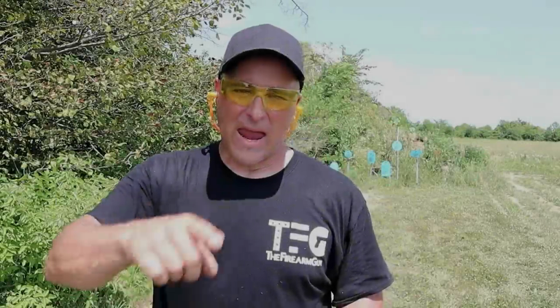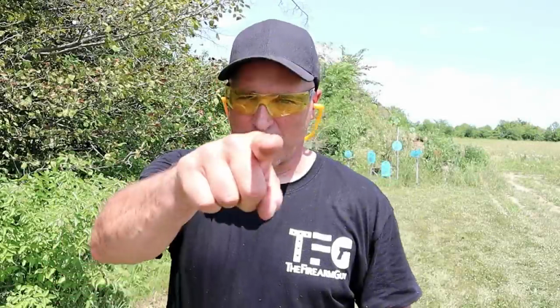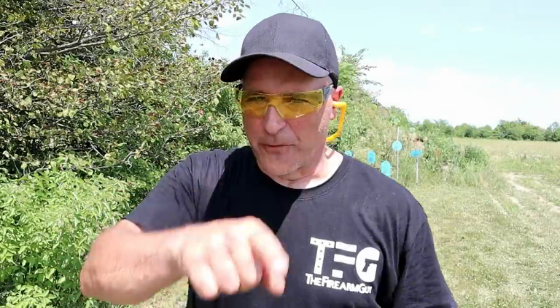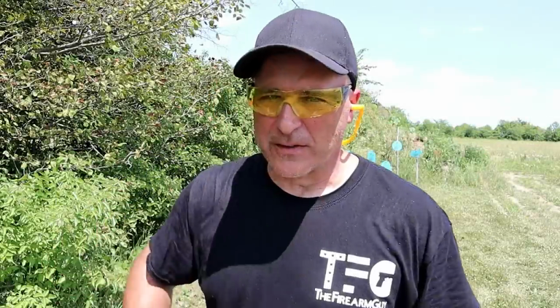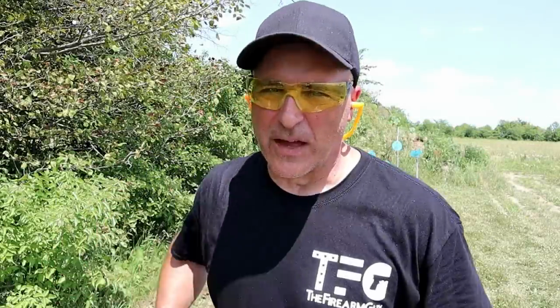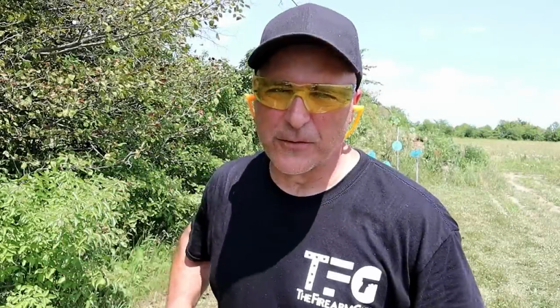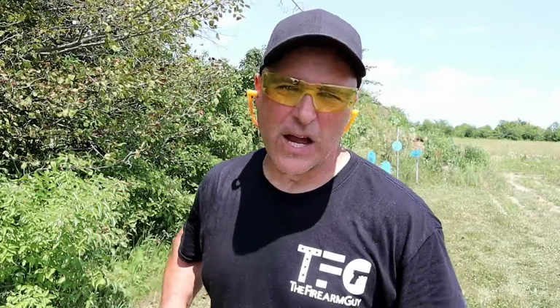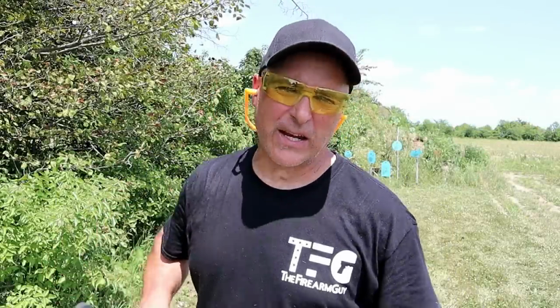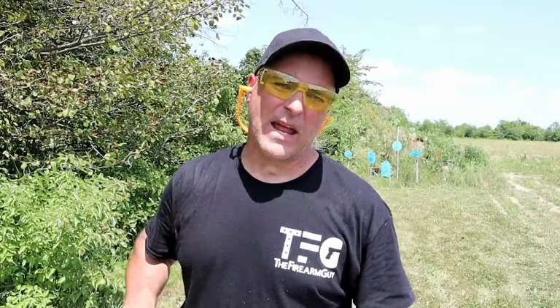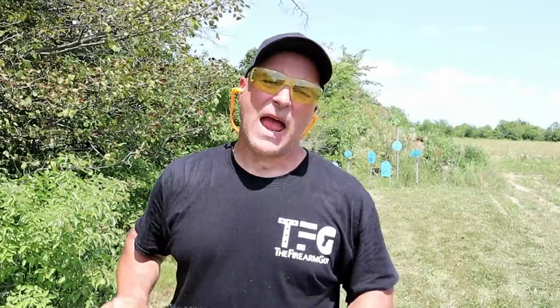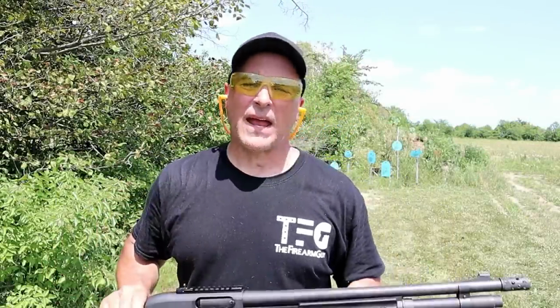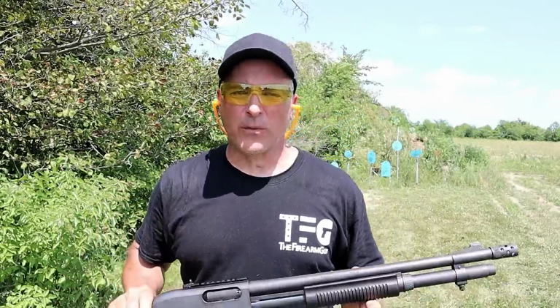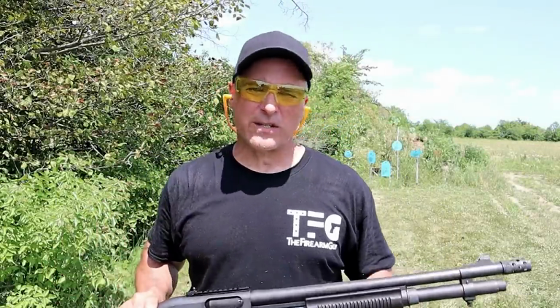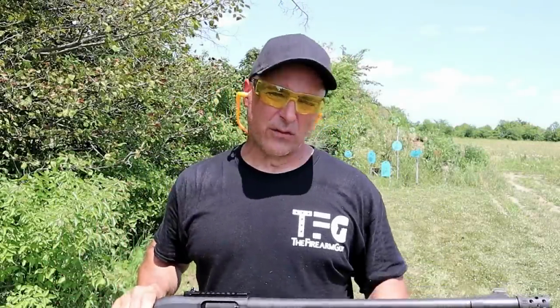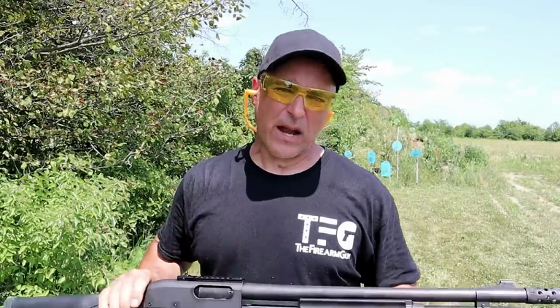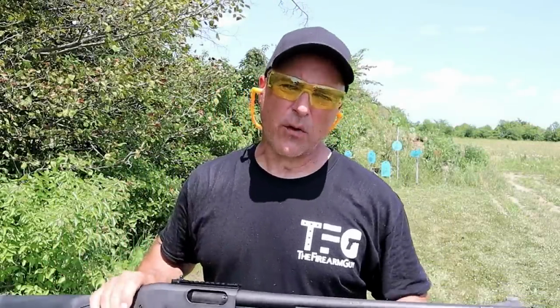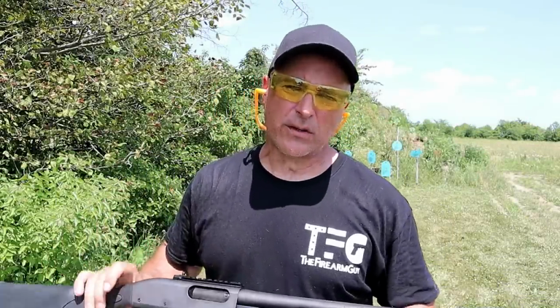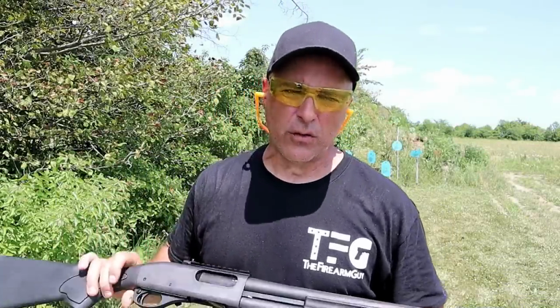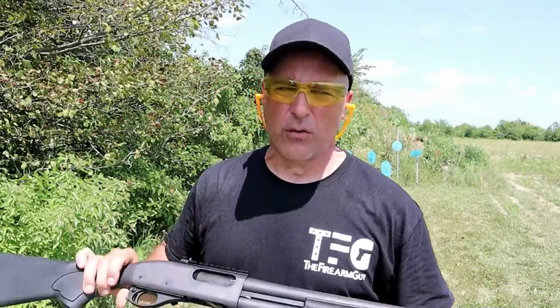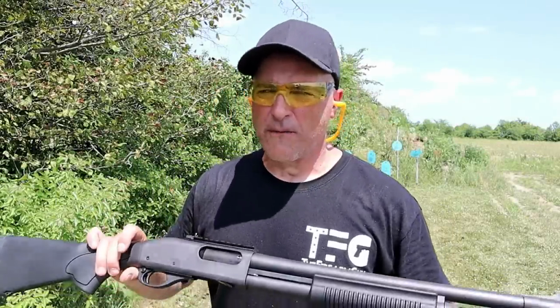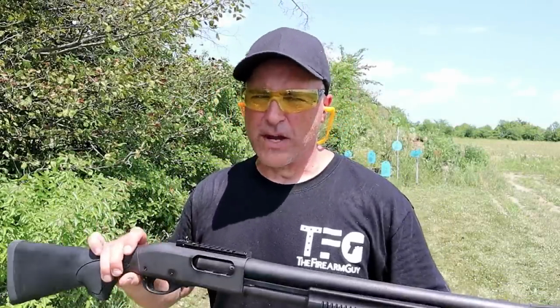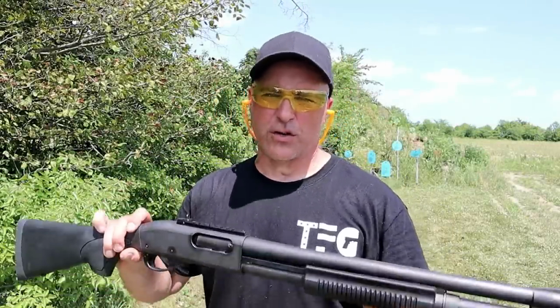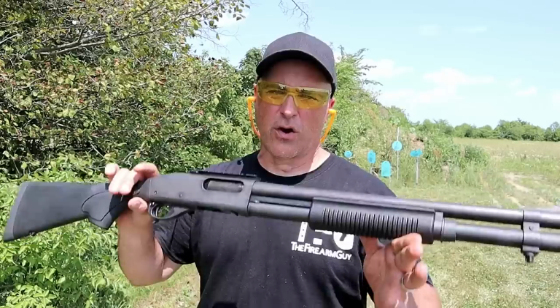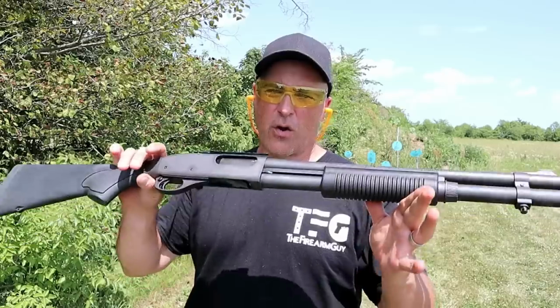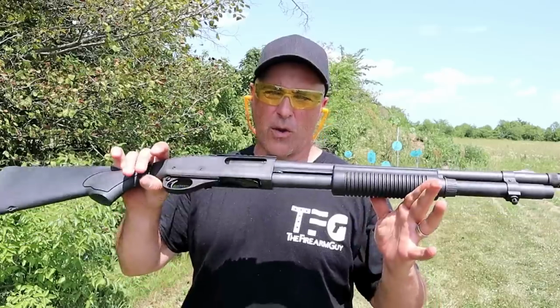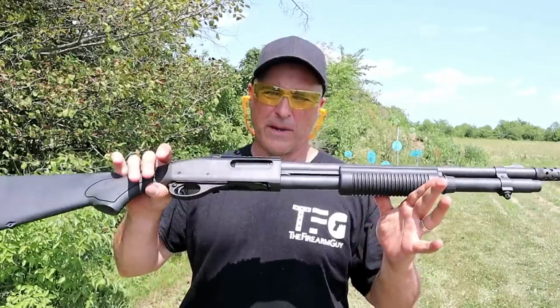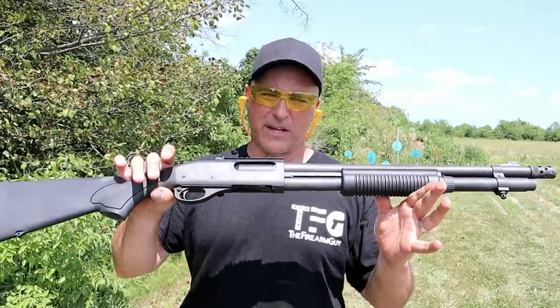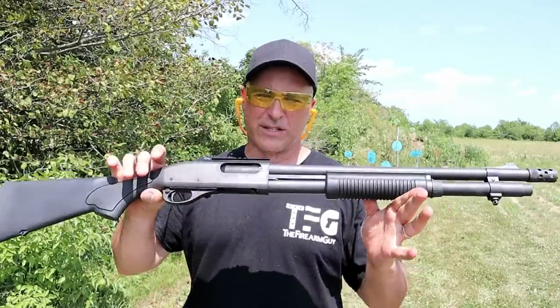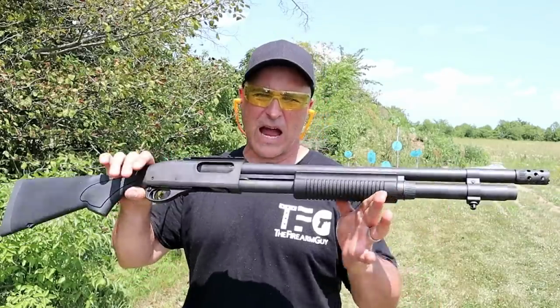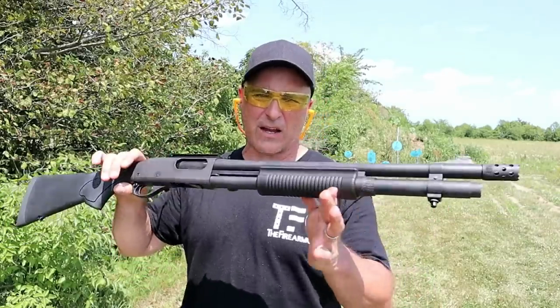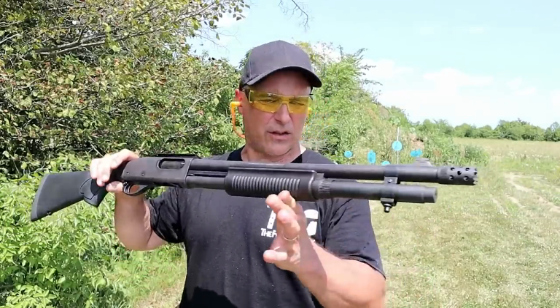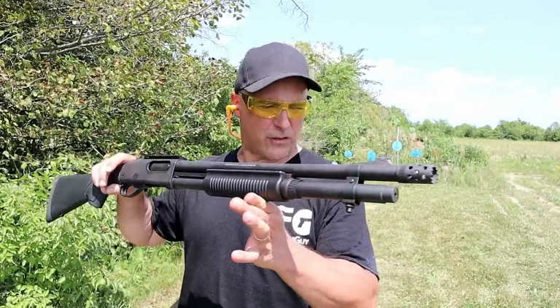Hey there friends, thanks for checking in at The Range Now. Today we're going to feature Remington shotguns.